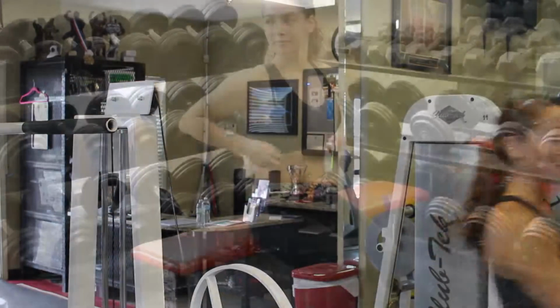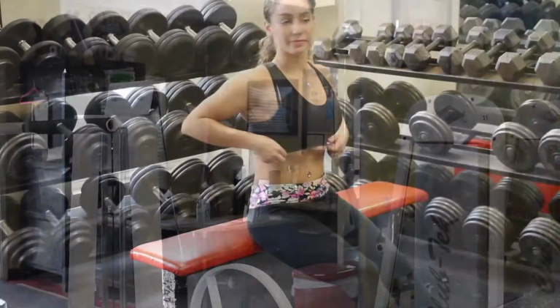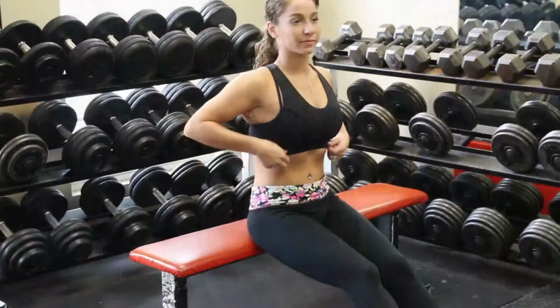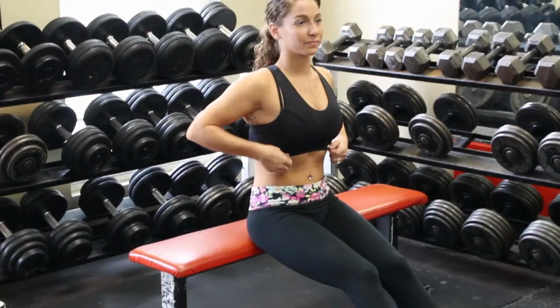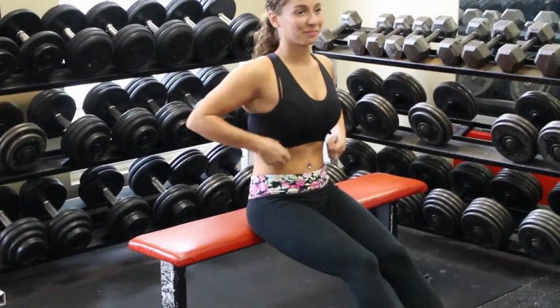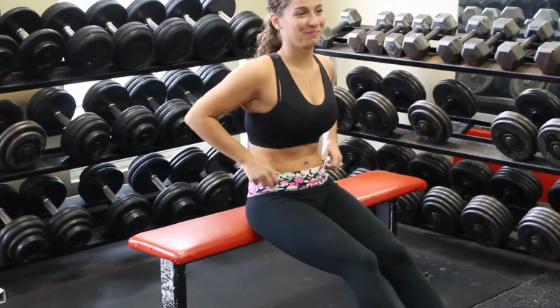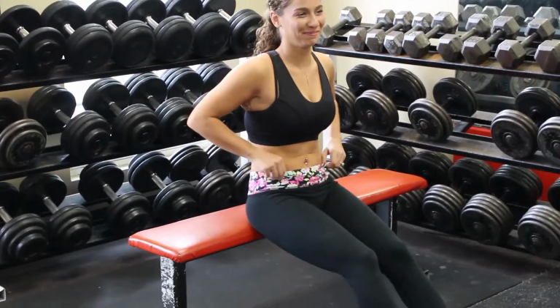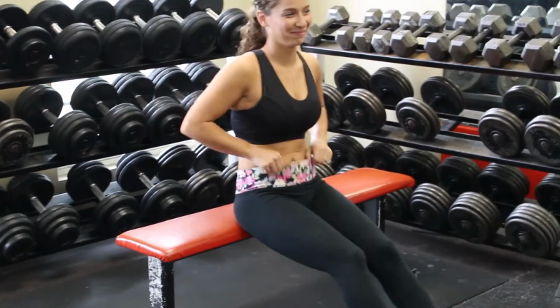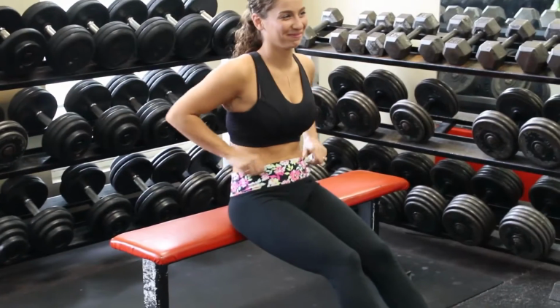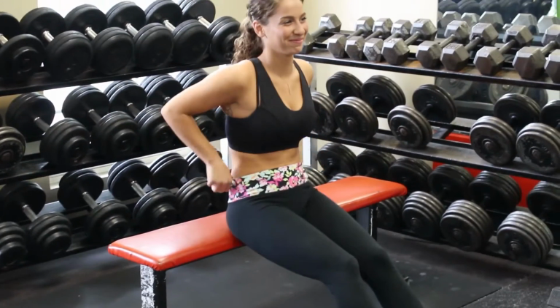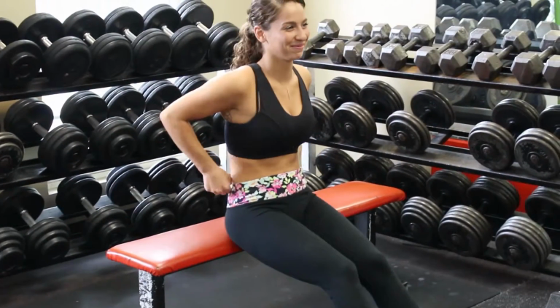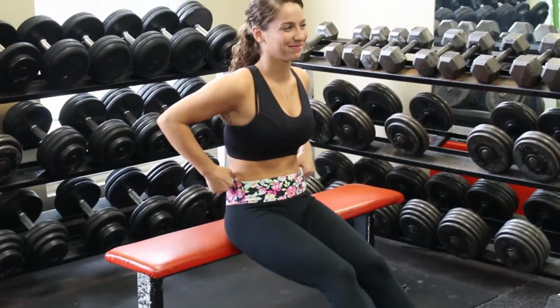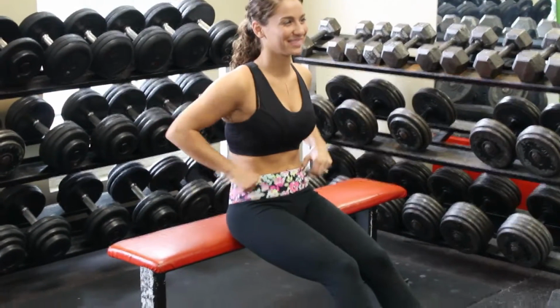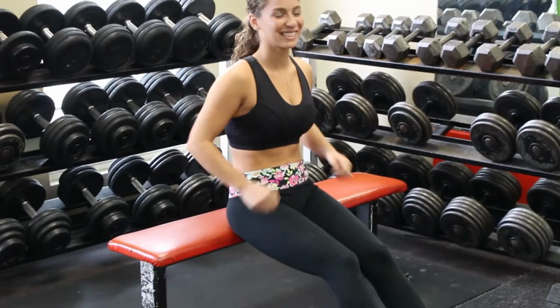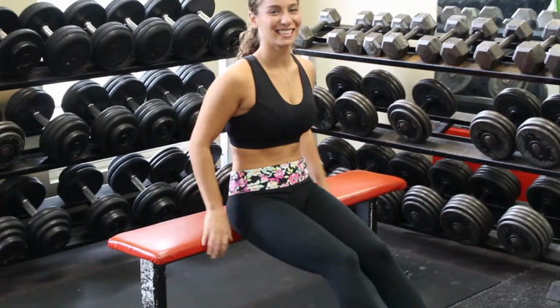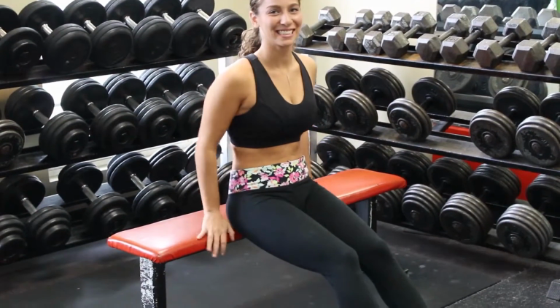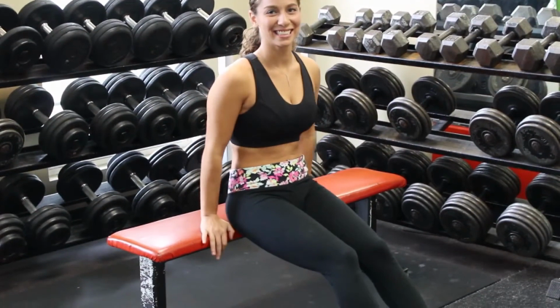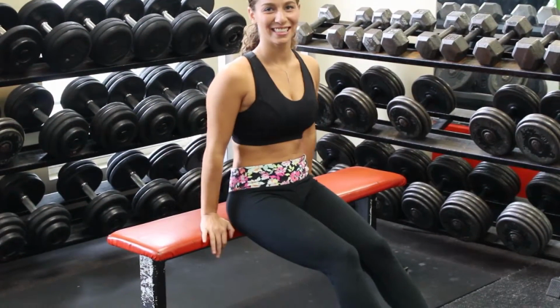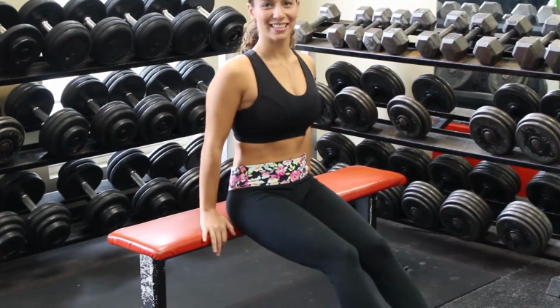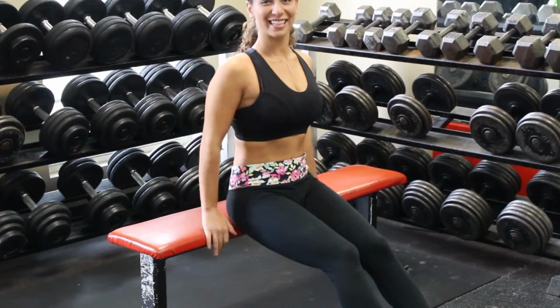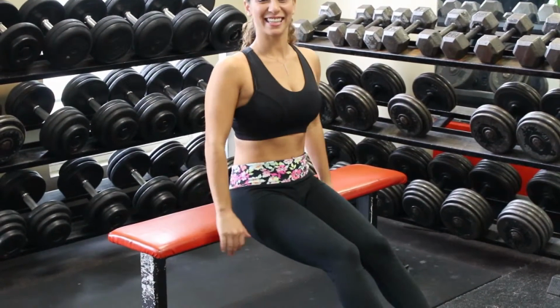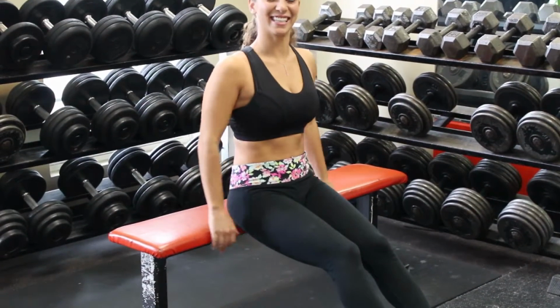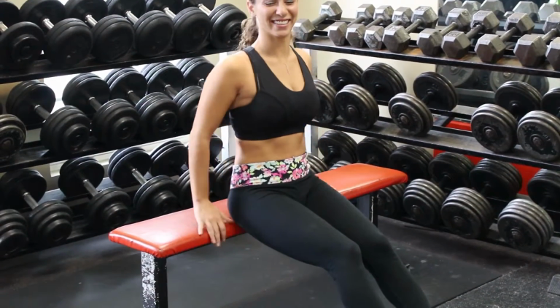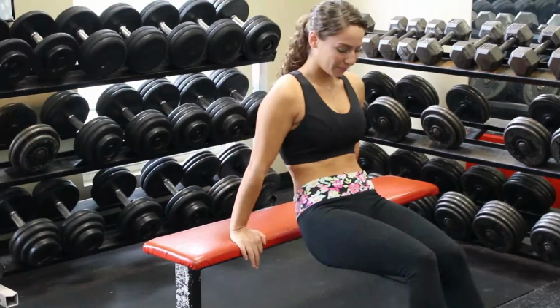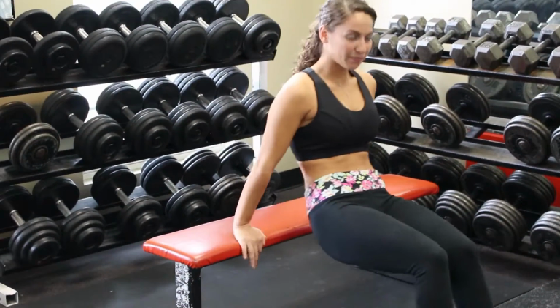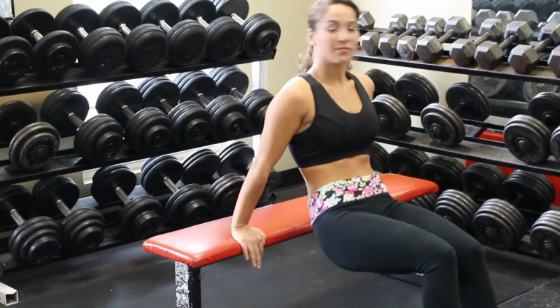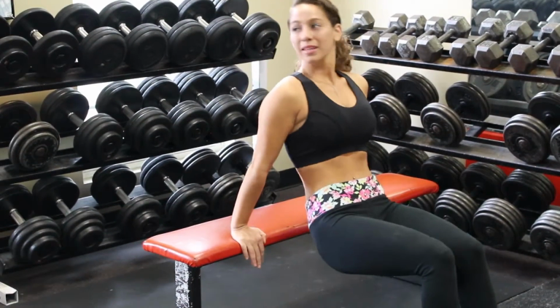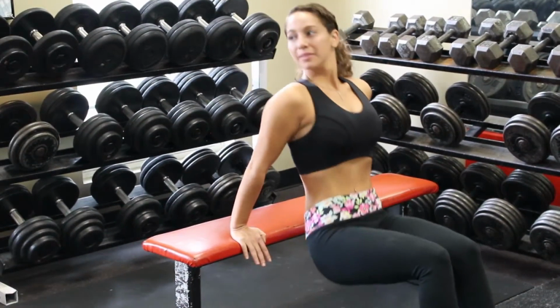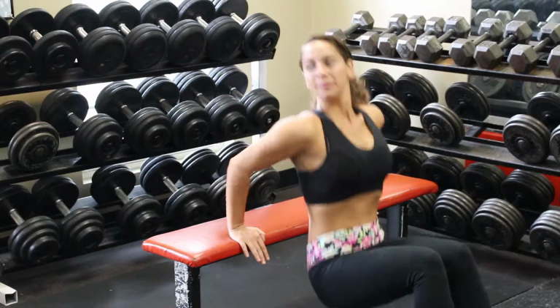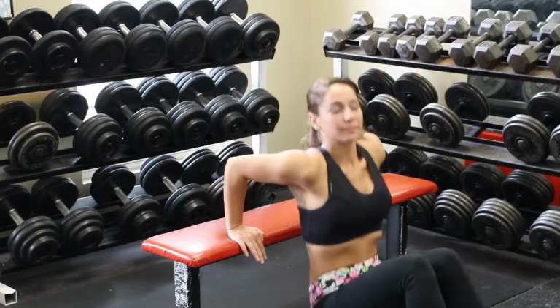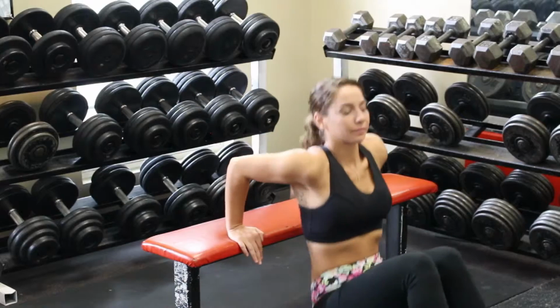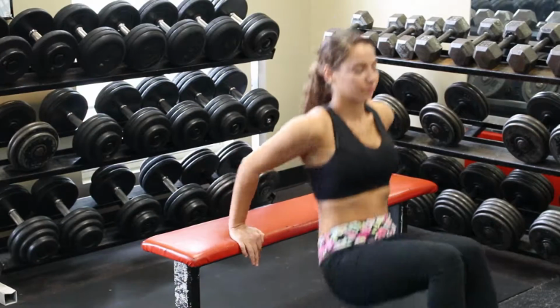With dips, you want to be sure to never fully lock your elbows, but at the same time flex every time you reach to the top.